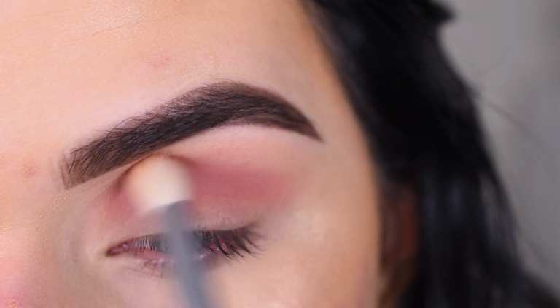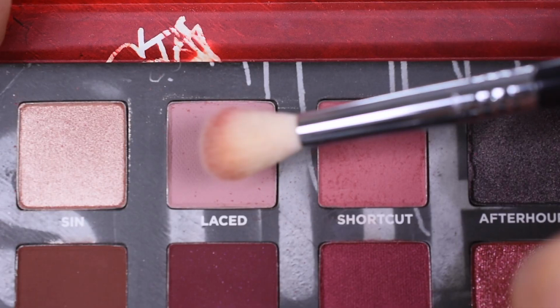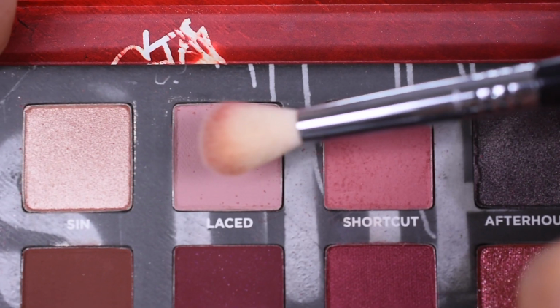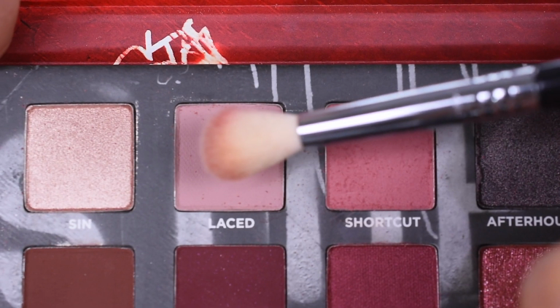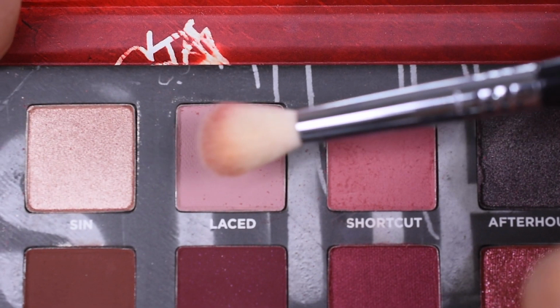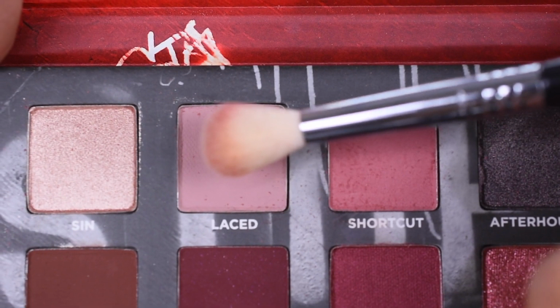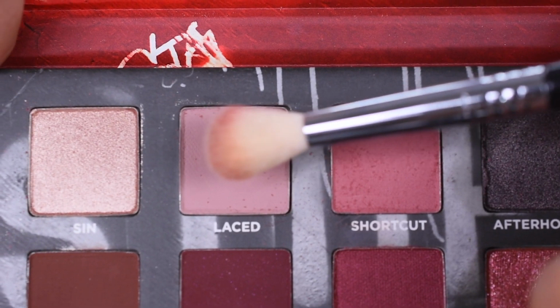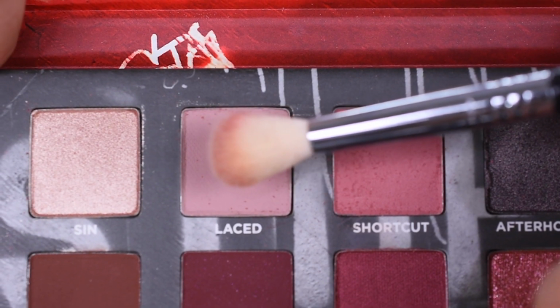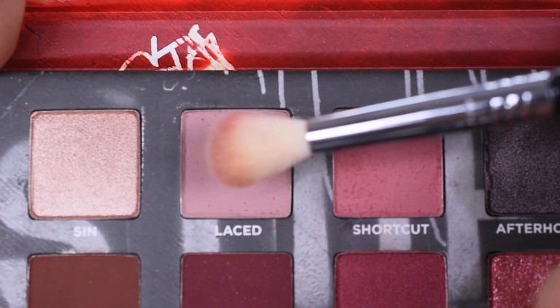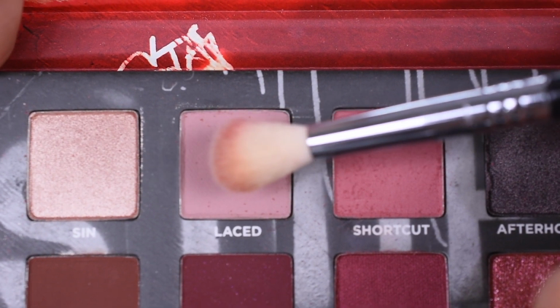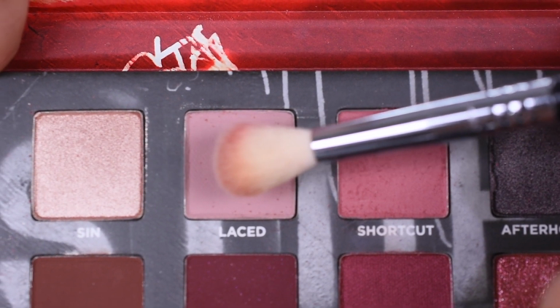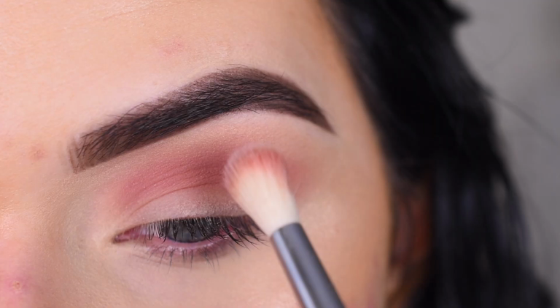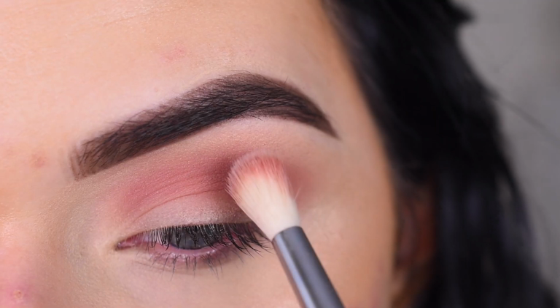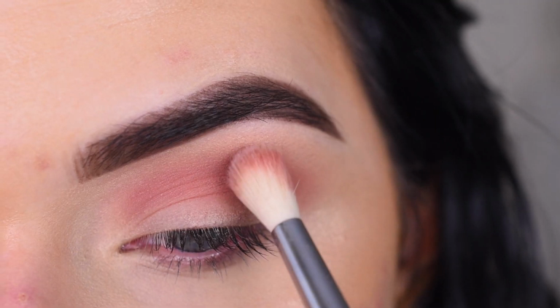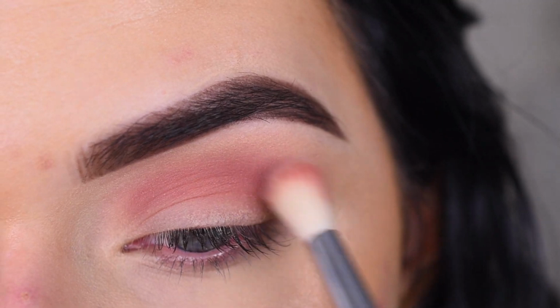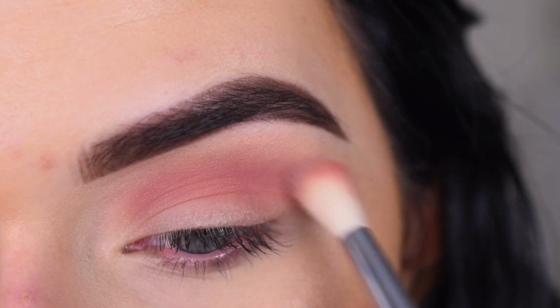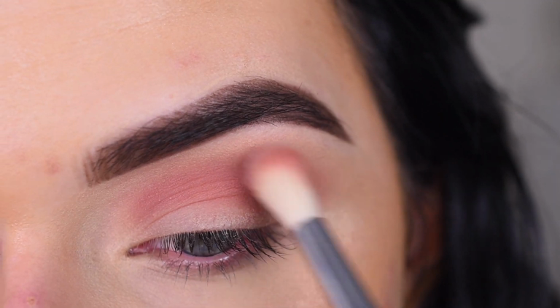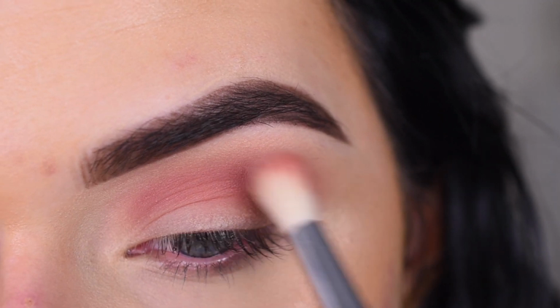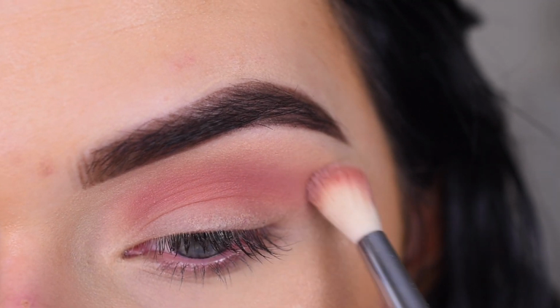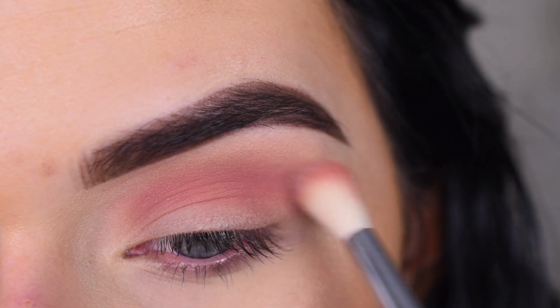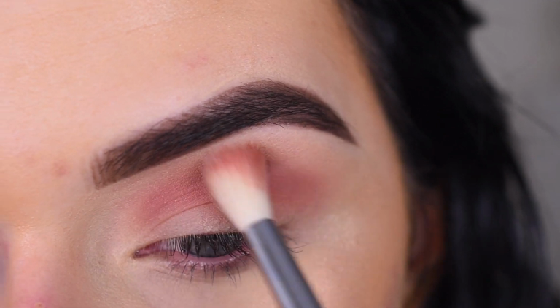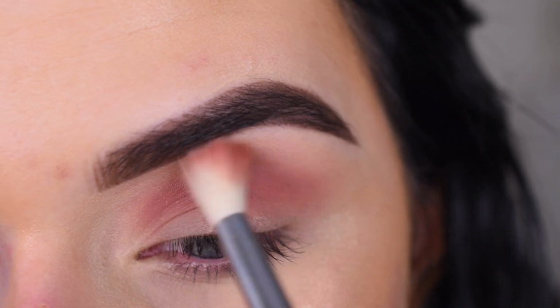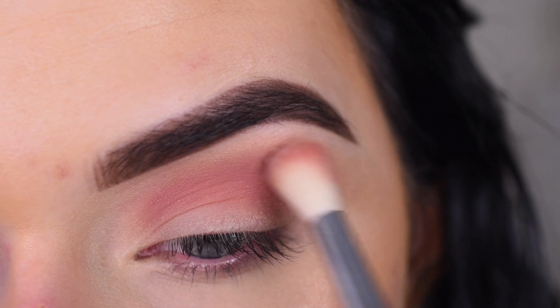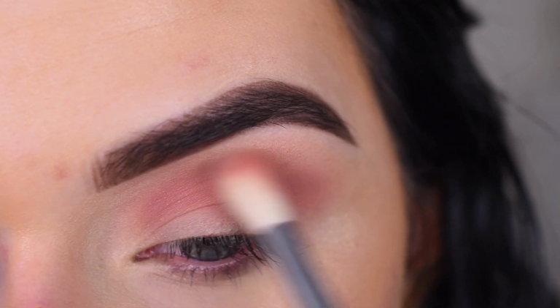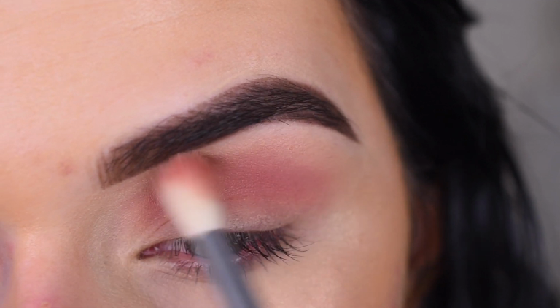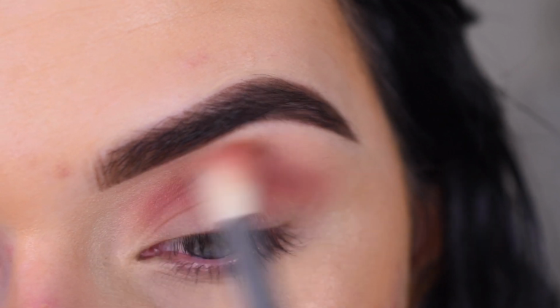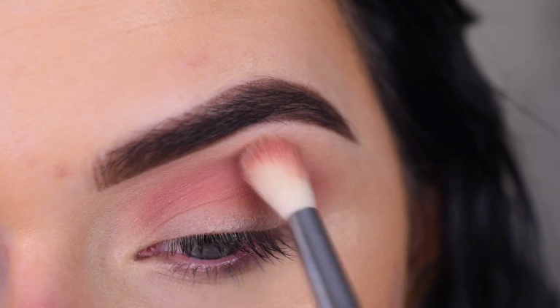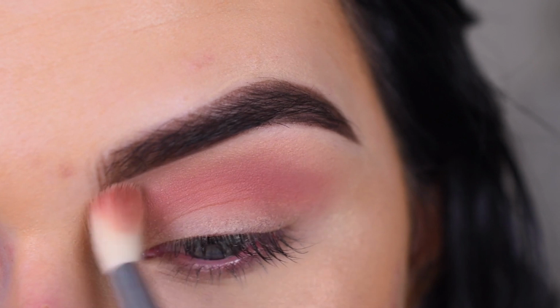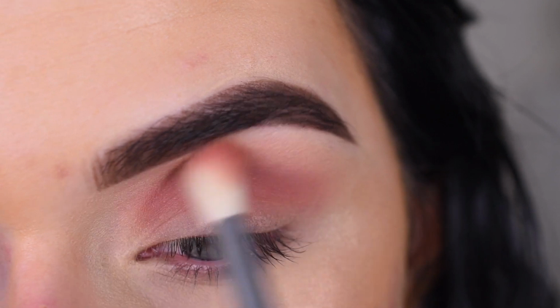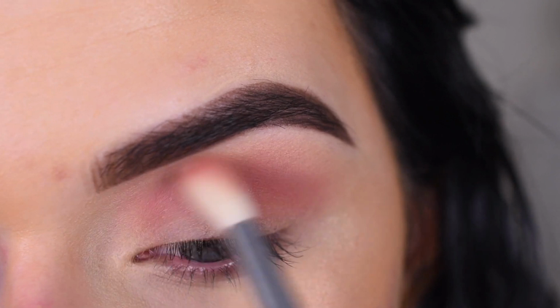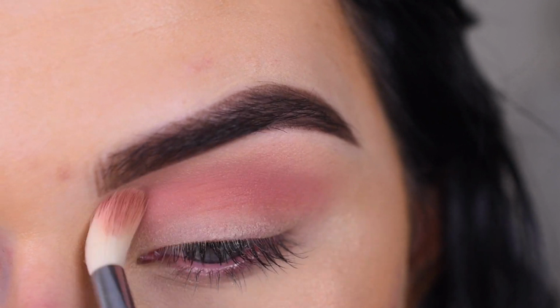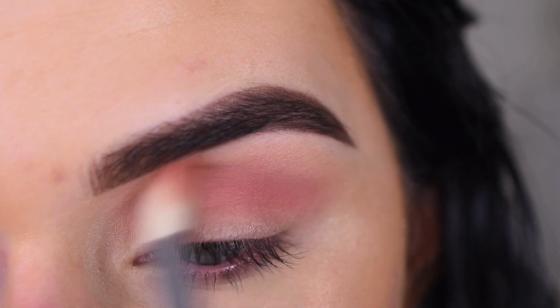Now I'm gonna take the shade Laced and I'm gonna use that slightly above Shortcut to blend out the edges.